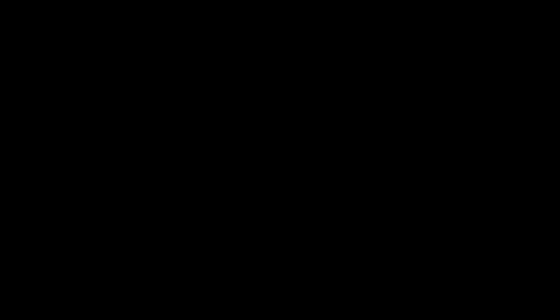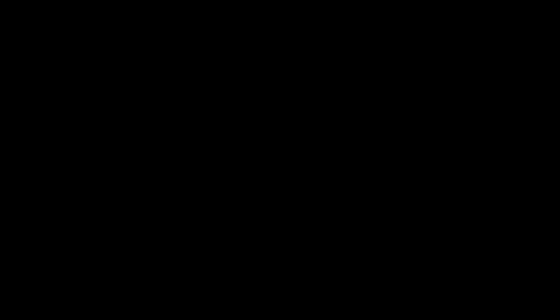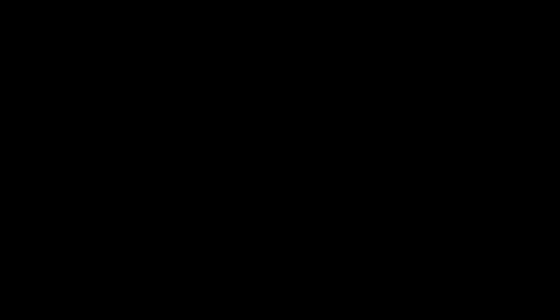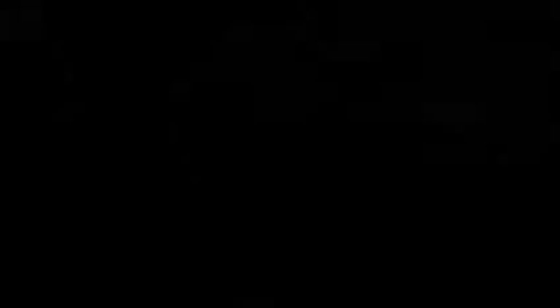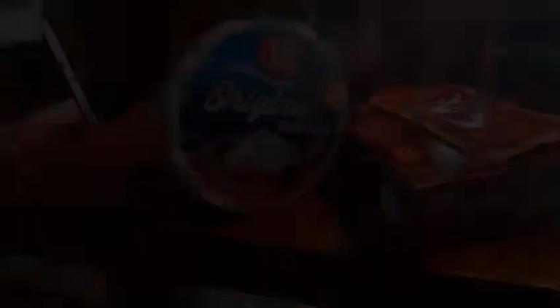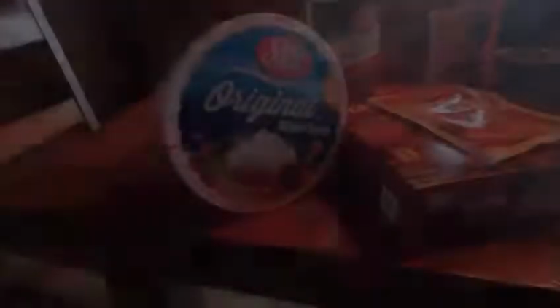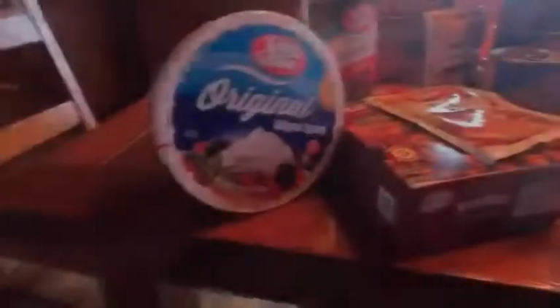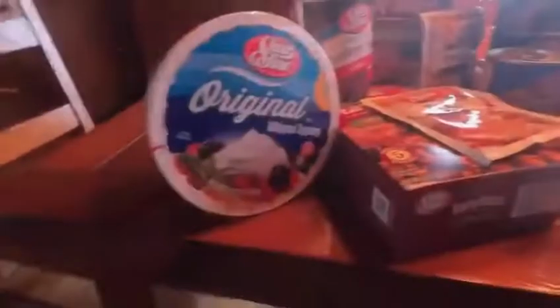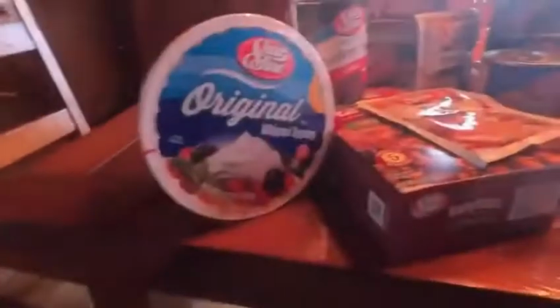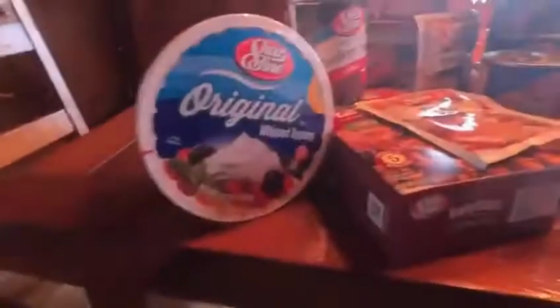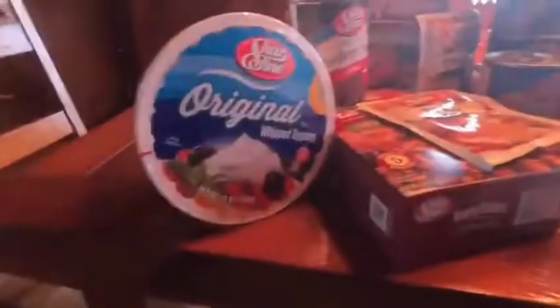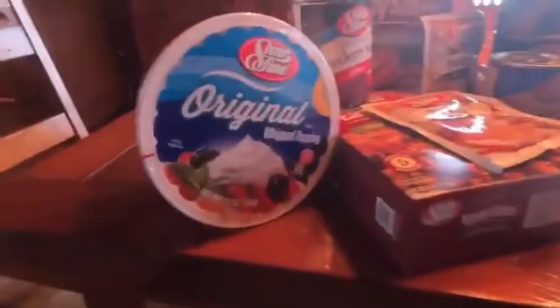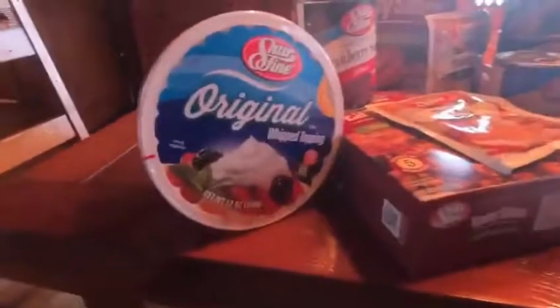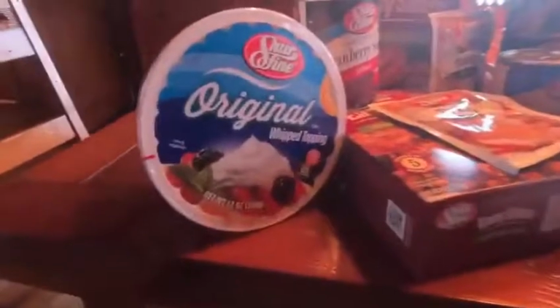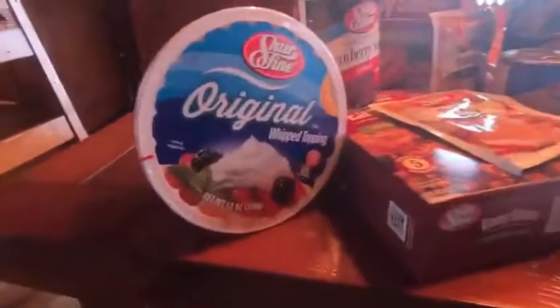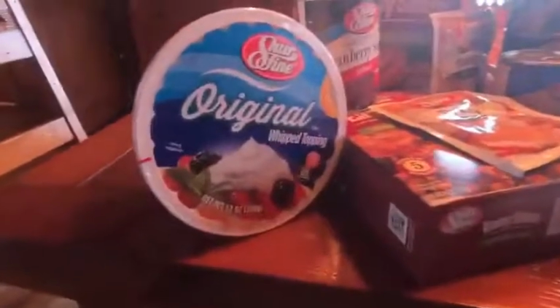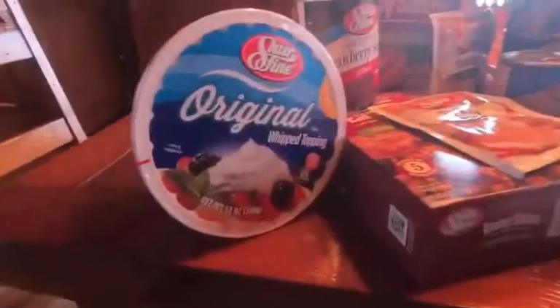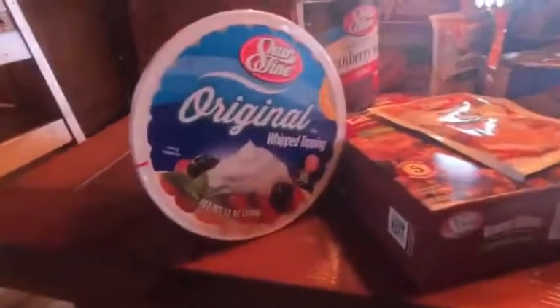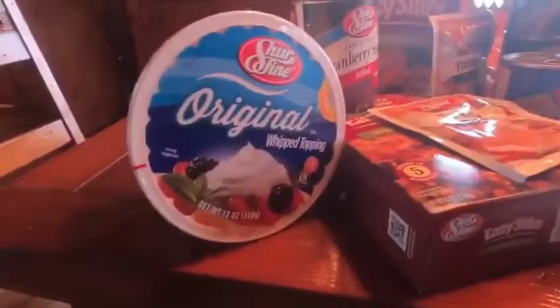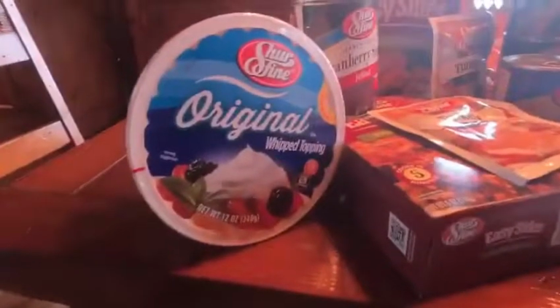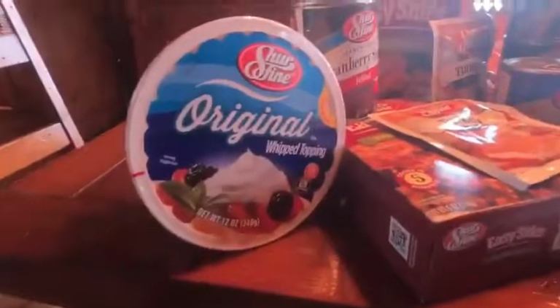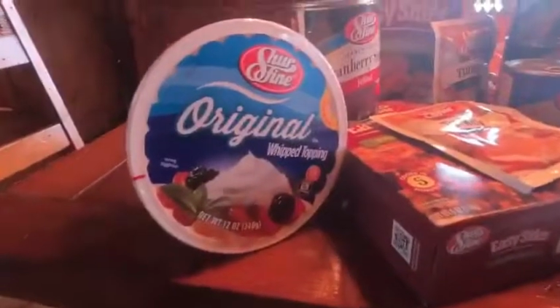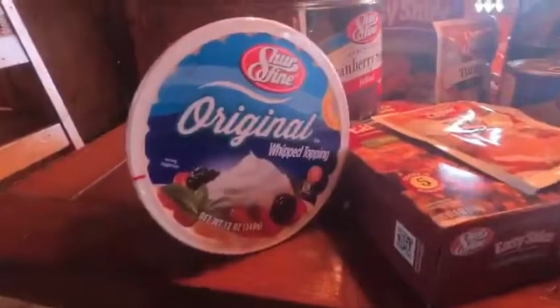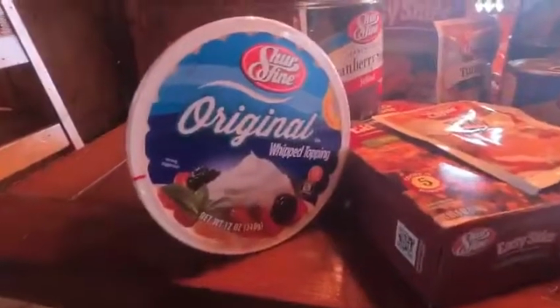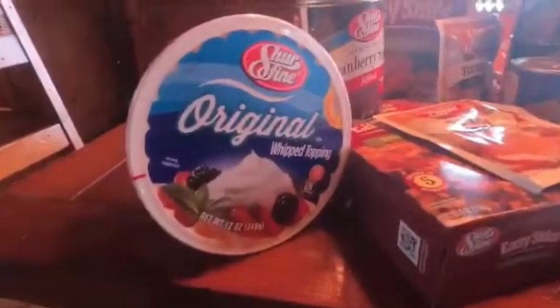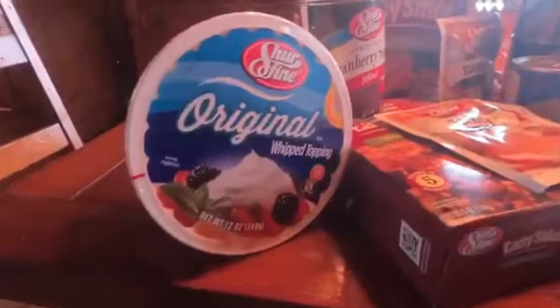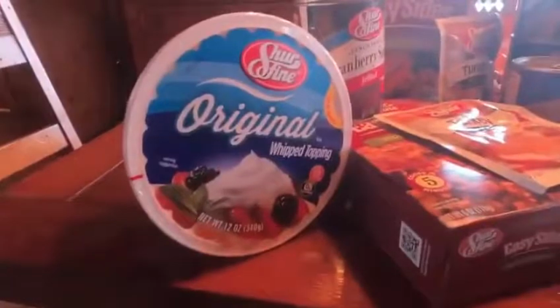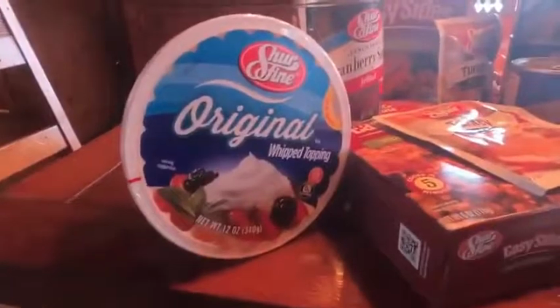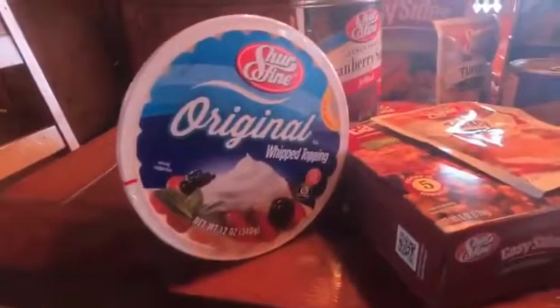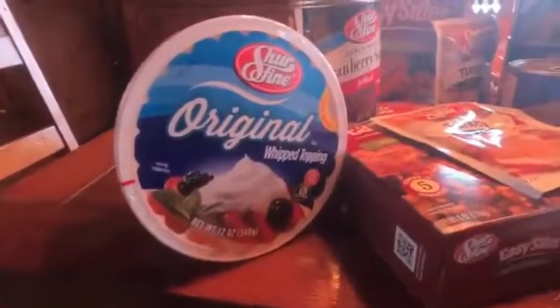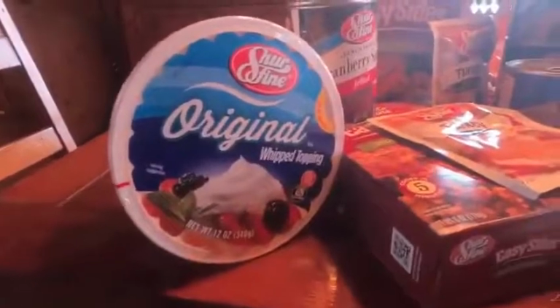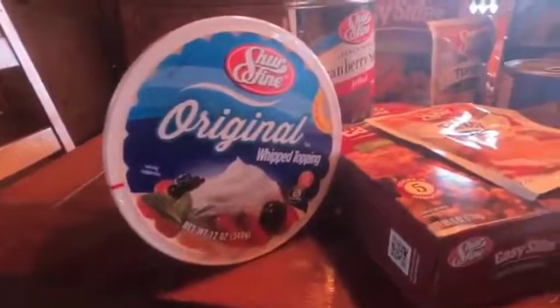Hey guys, it's Shelby. I just wanted to take a minute and show you what is in our boxes.